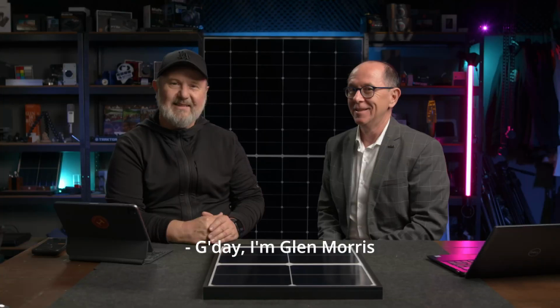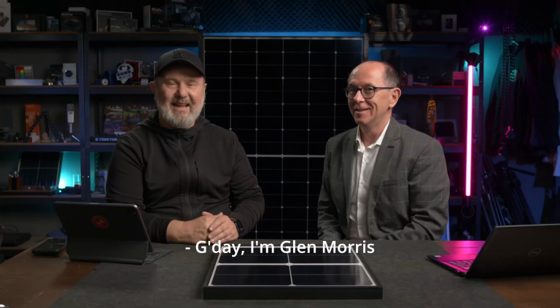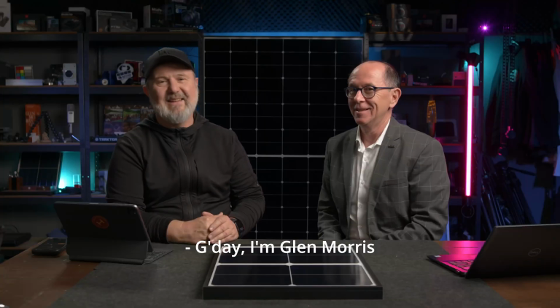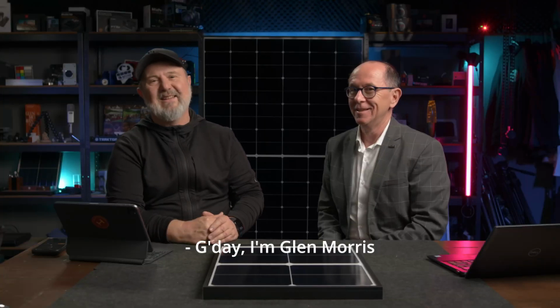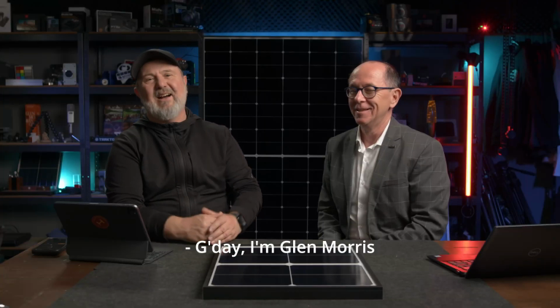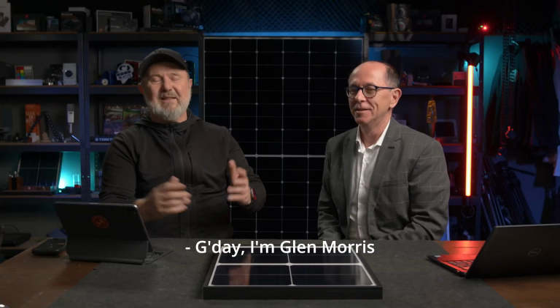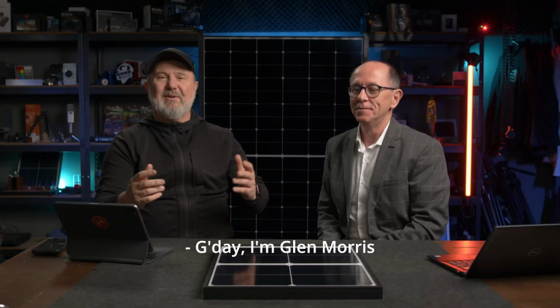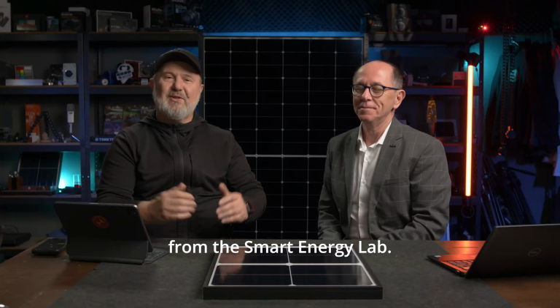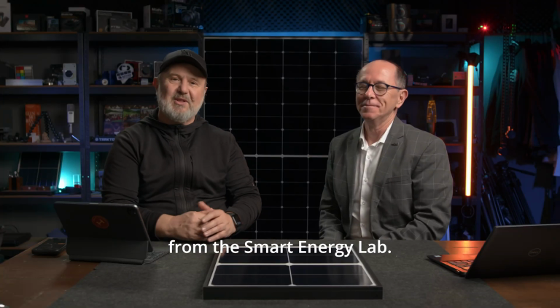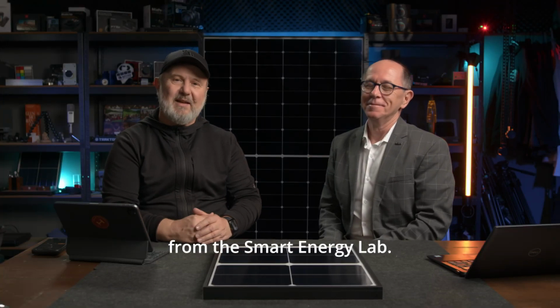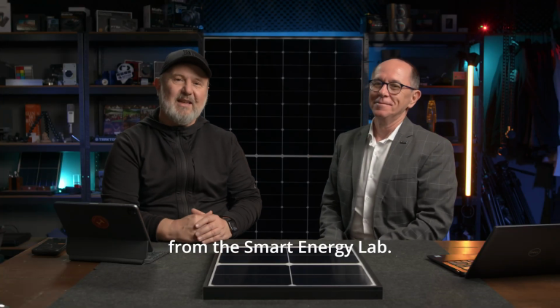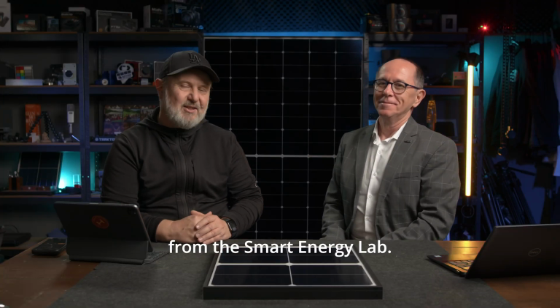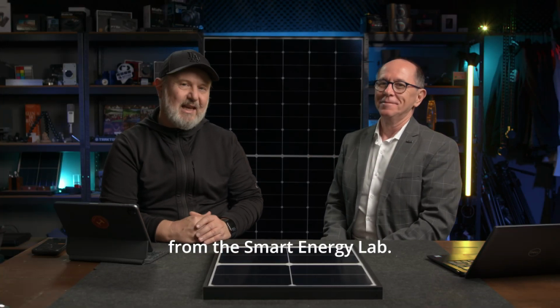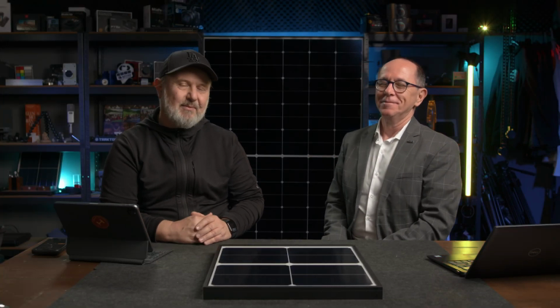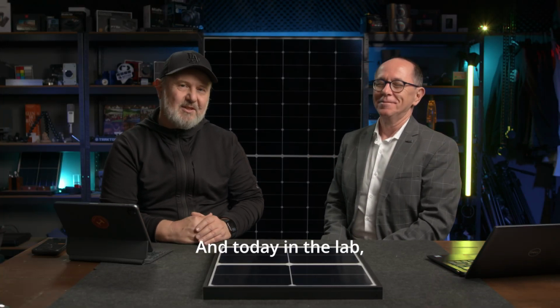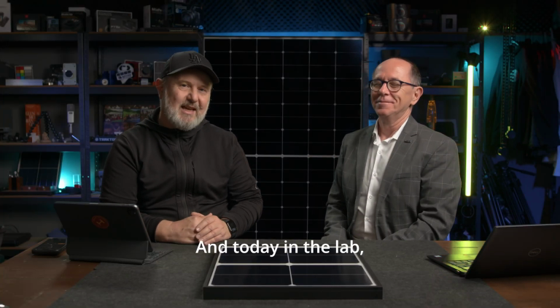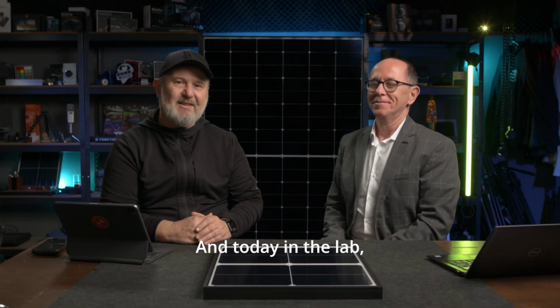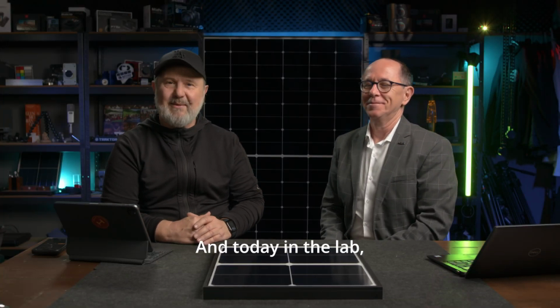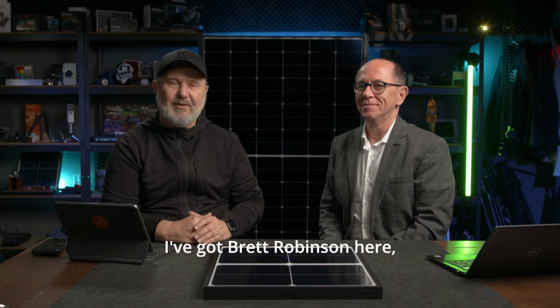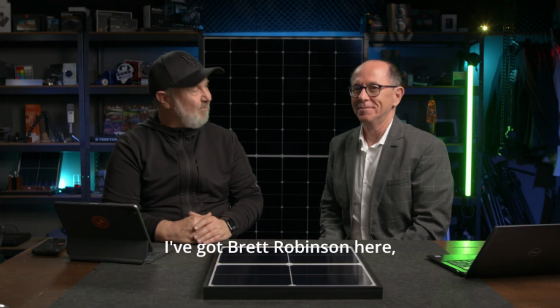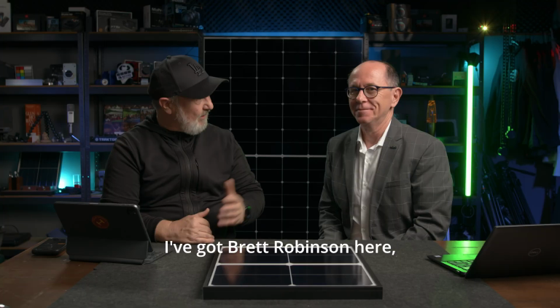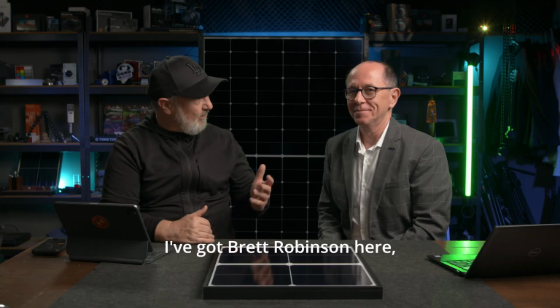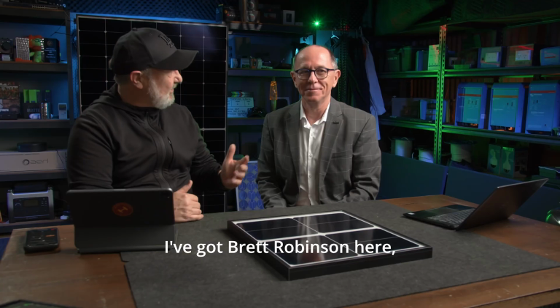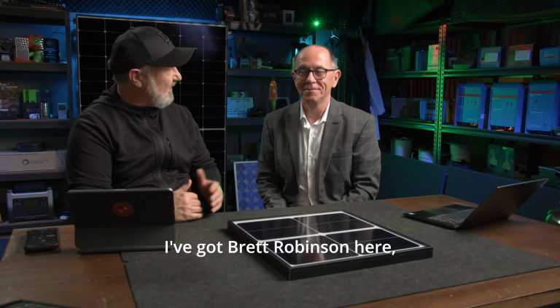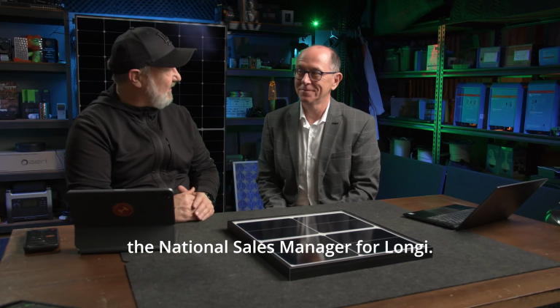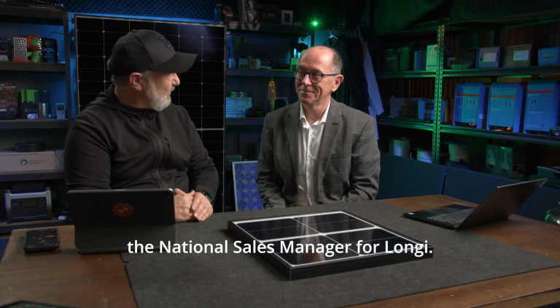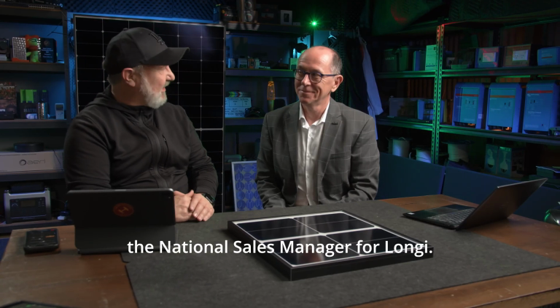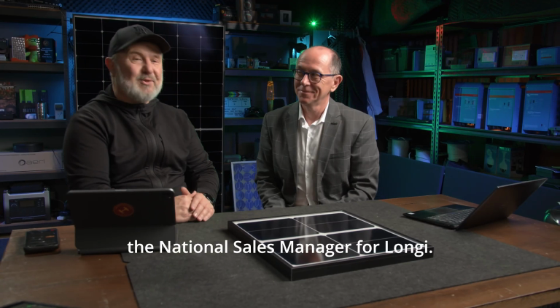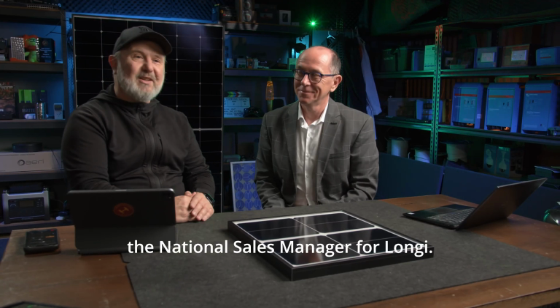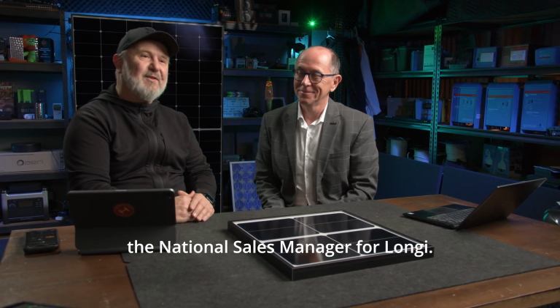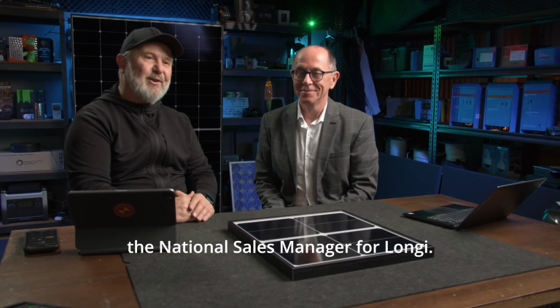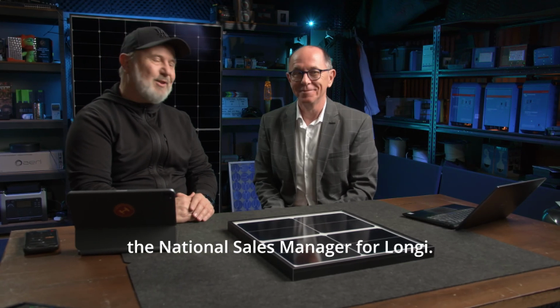G'day, I'm Glenn Morris from the Smart Energy Lab. And today in the lab, I've got Brett Robinson here, the National Sales Manager for Longi.